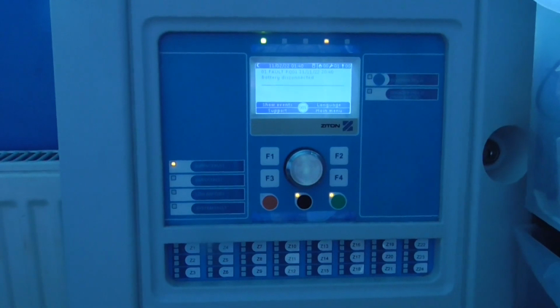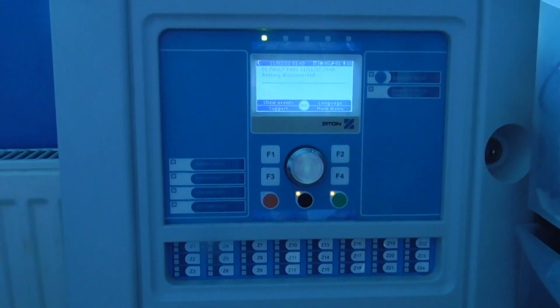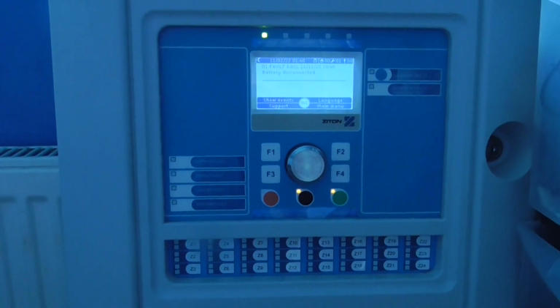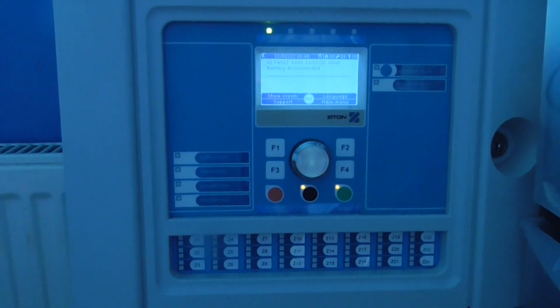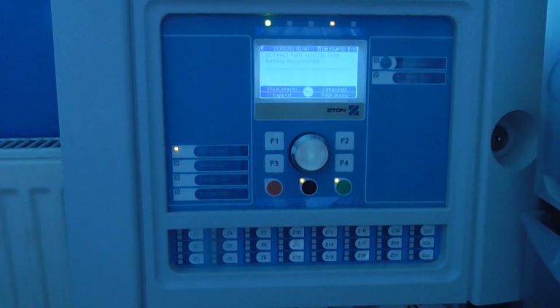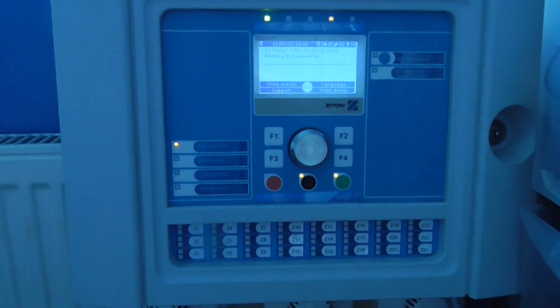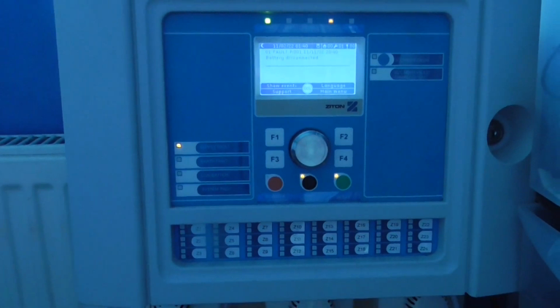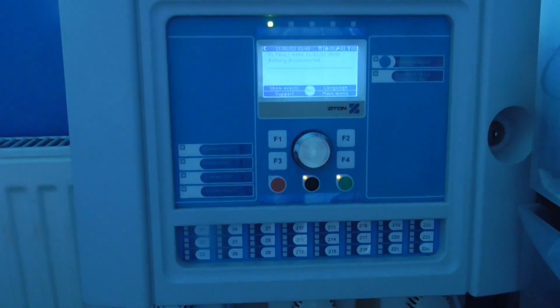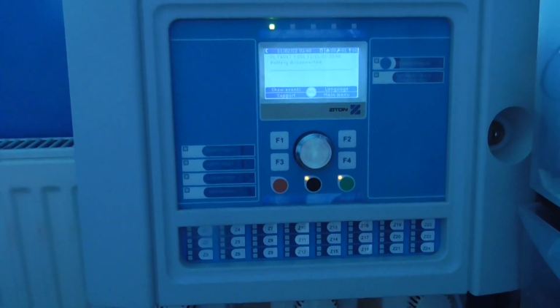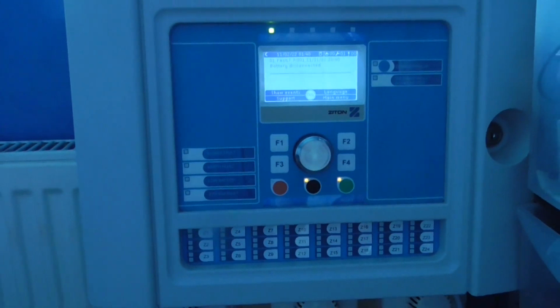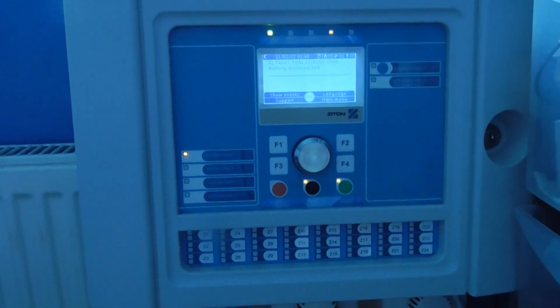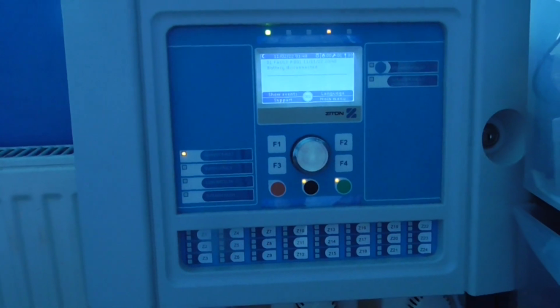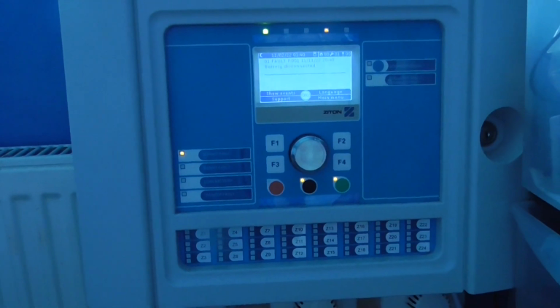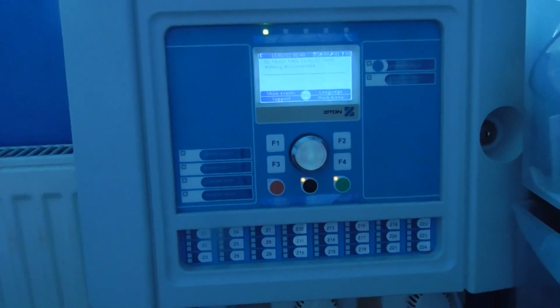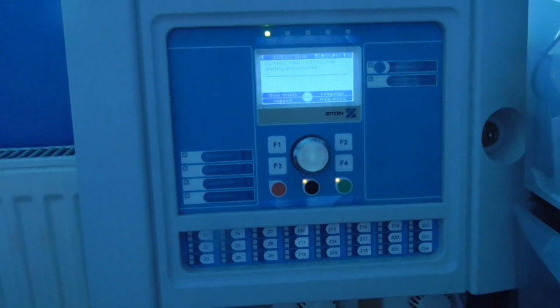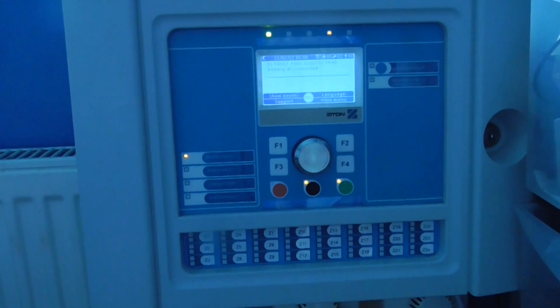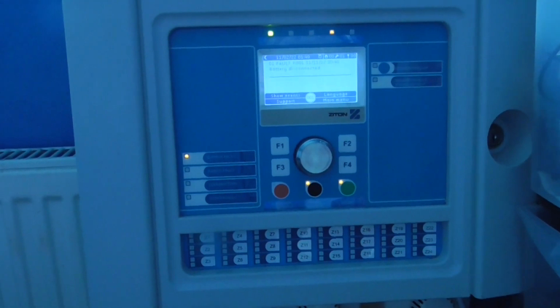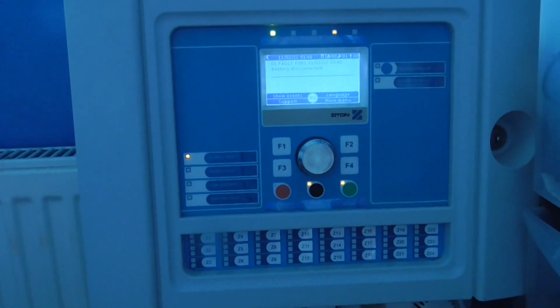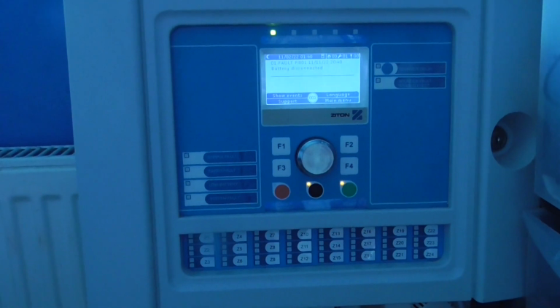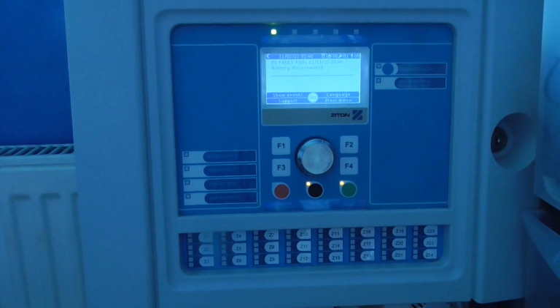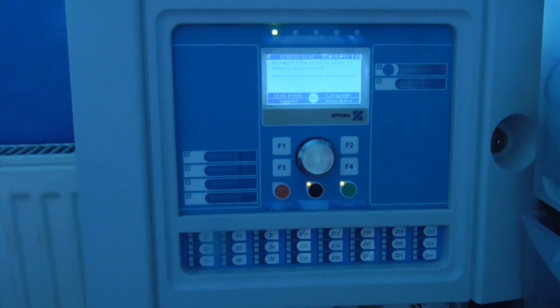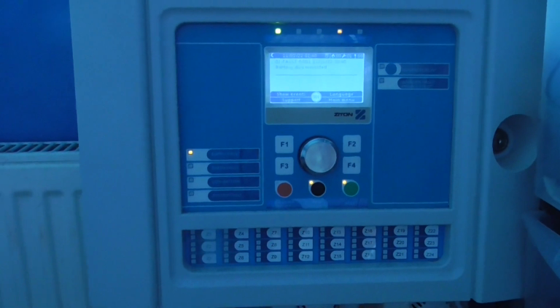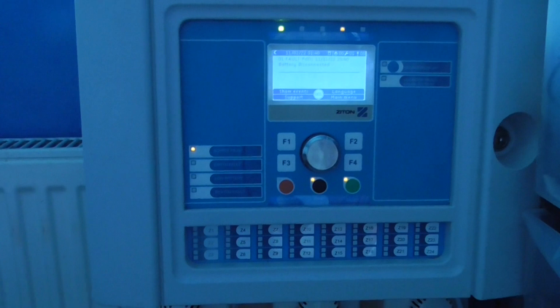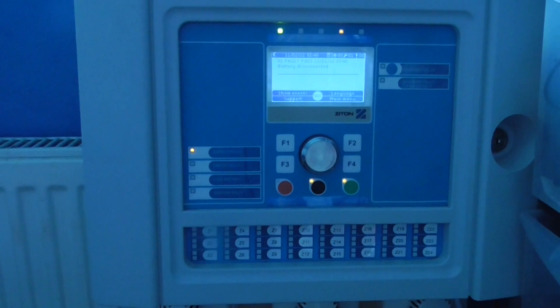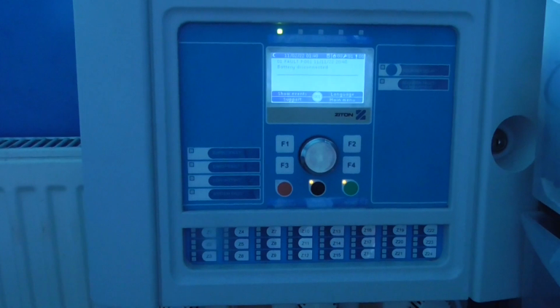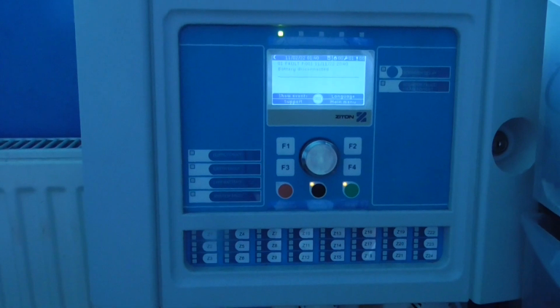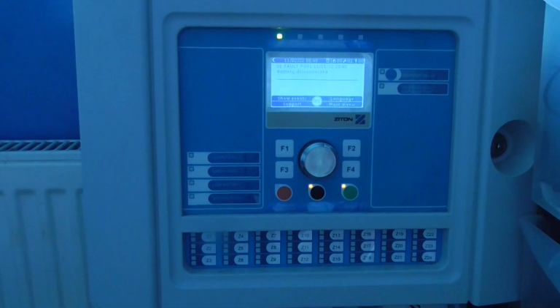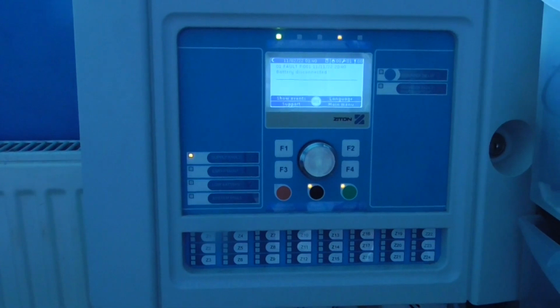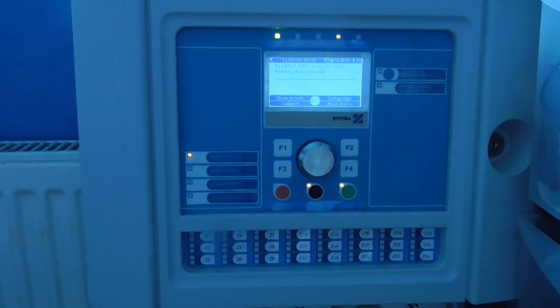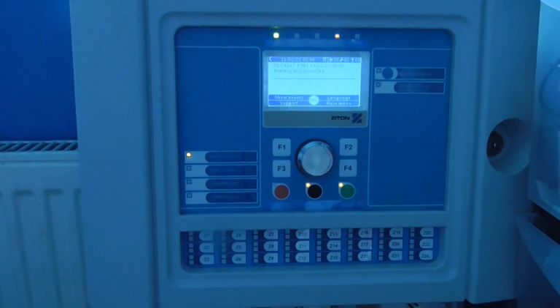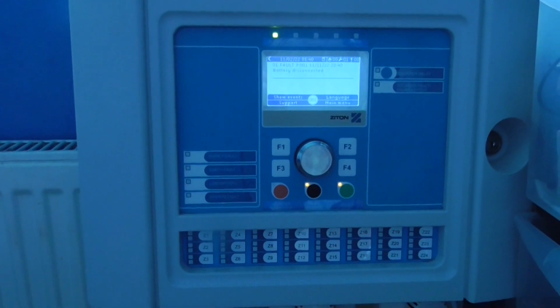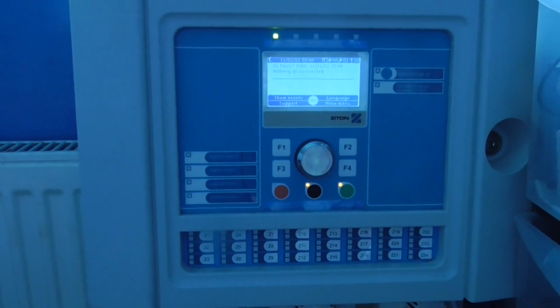Hello everyone, welcome to system test 3 of the Xytone ZP2 system.